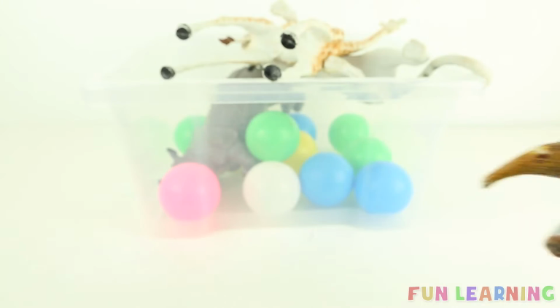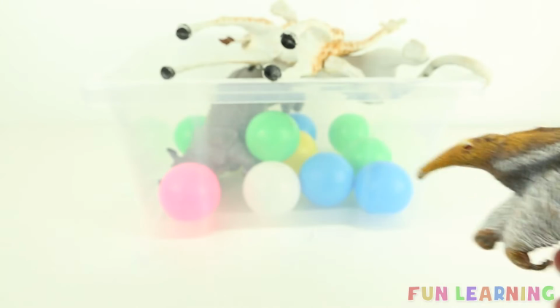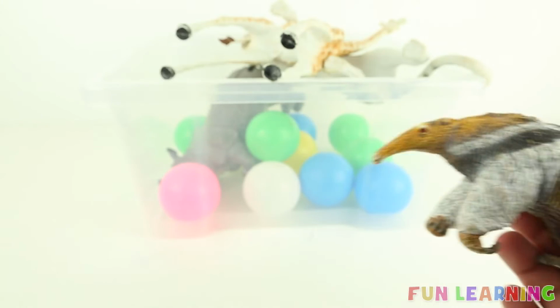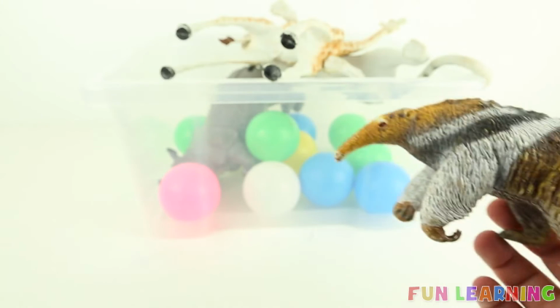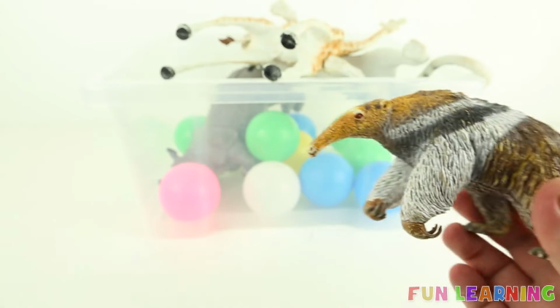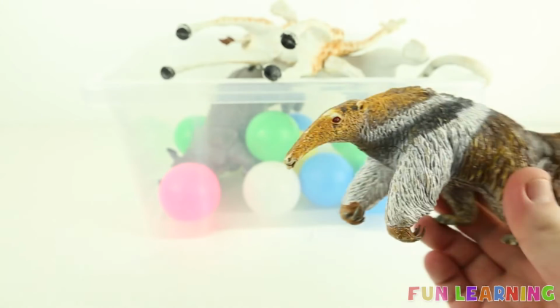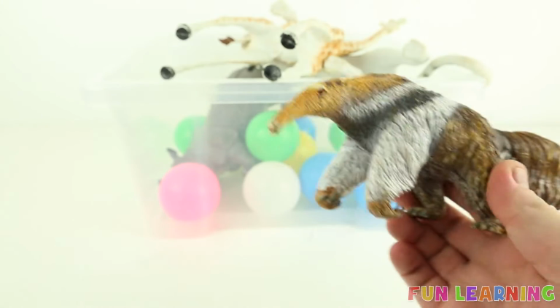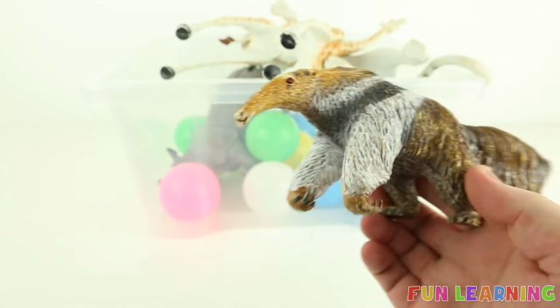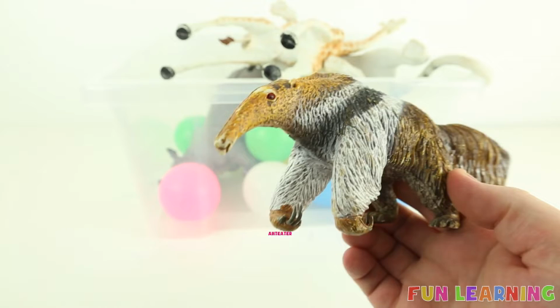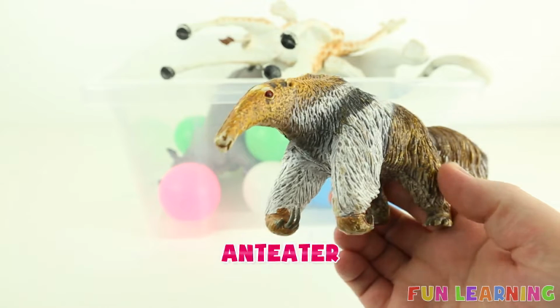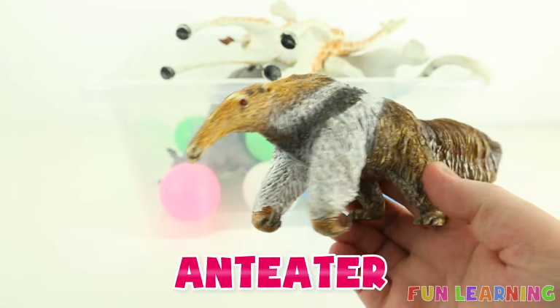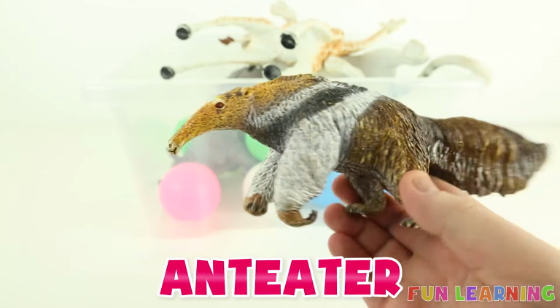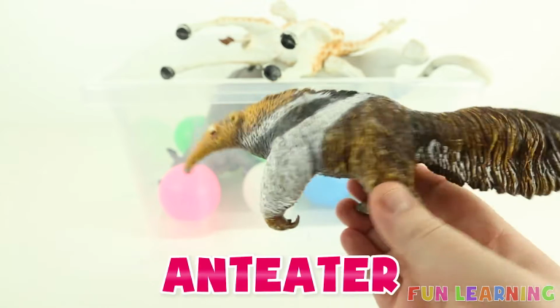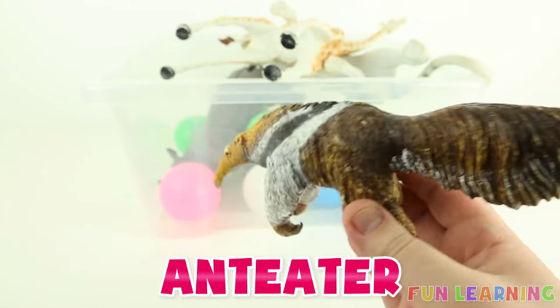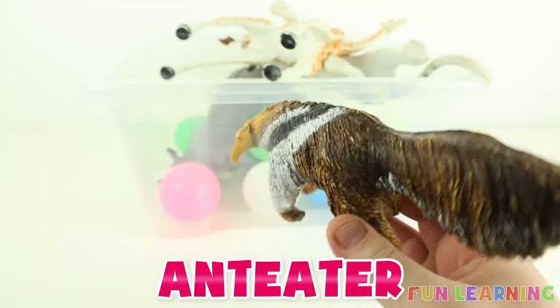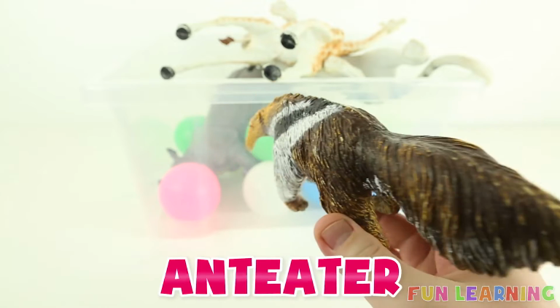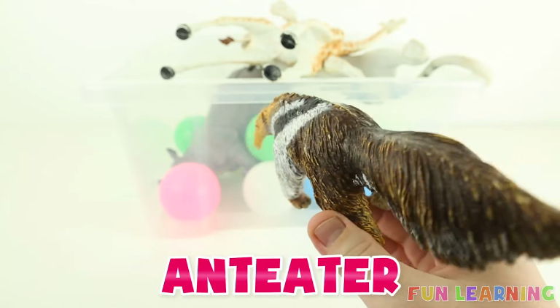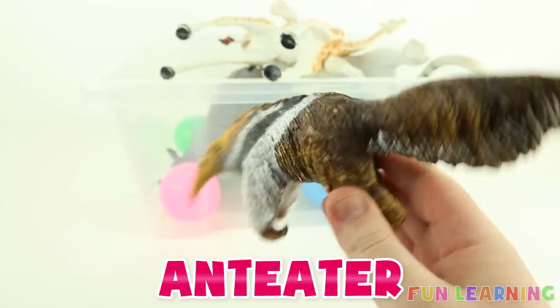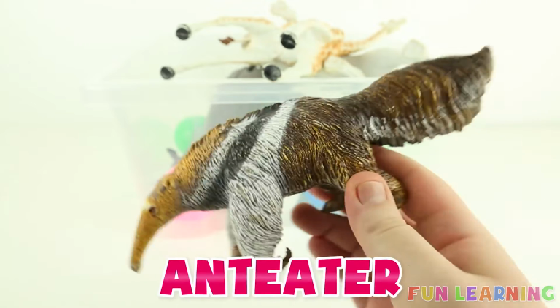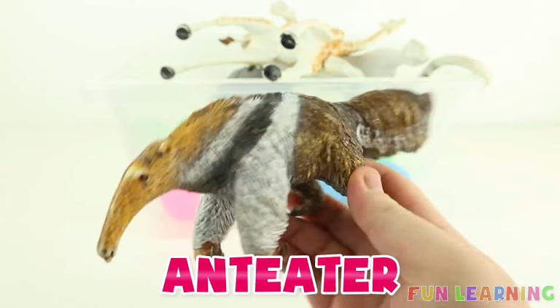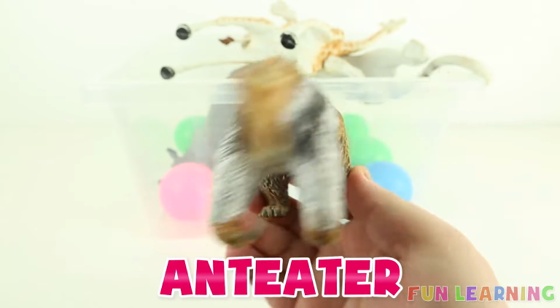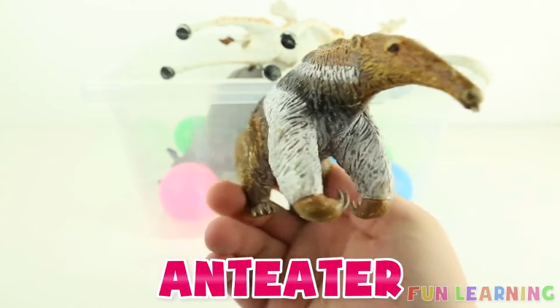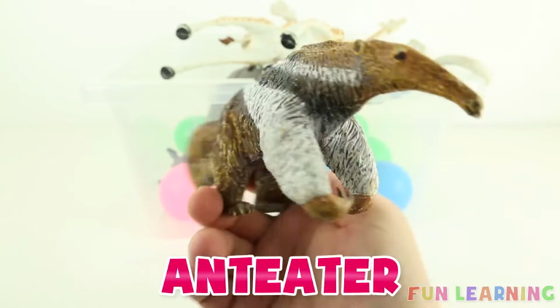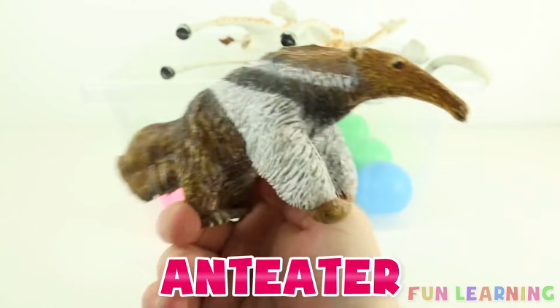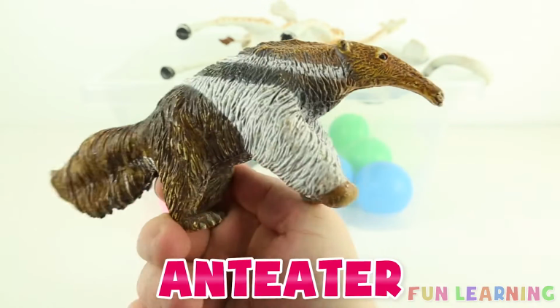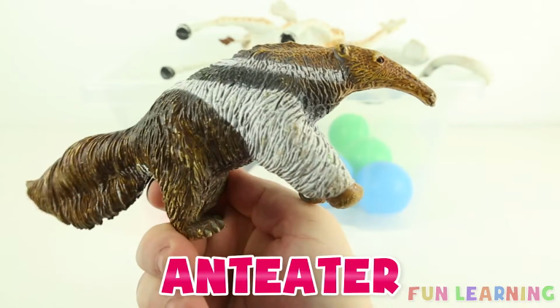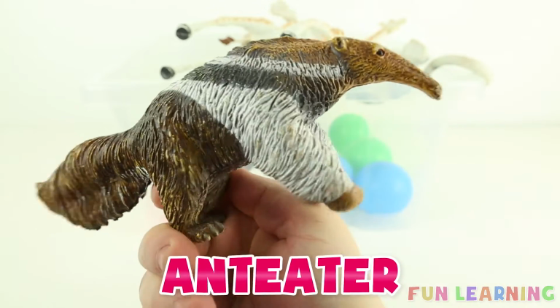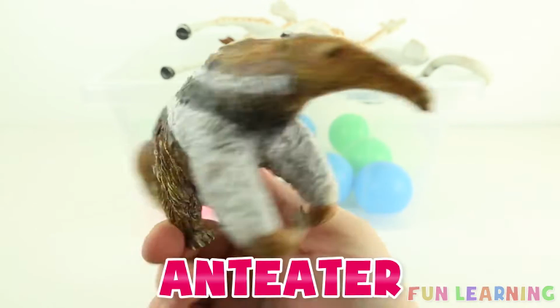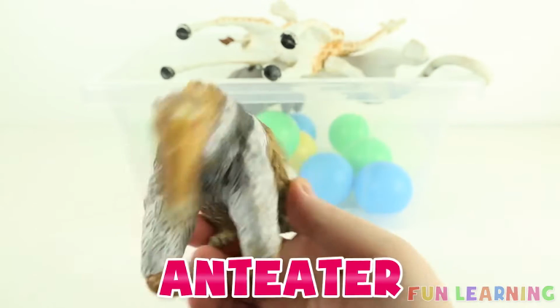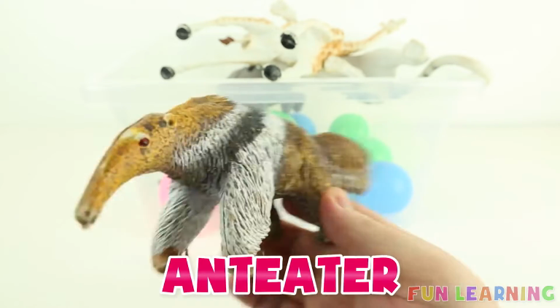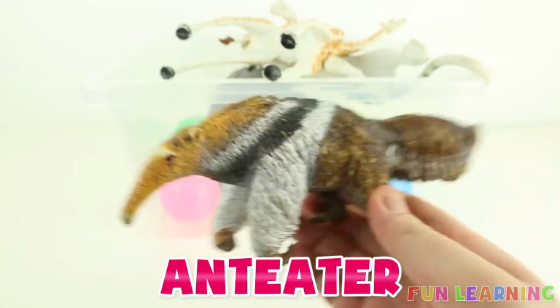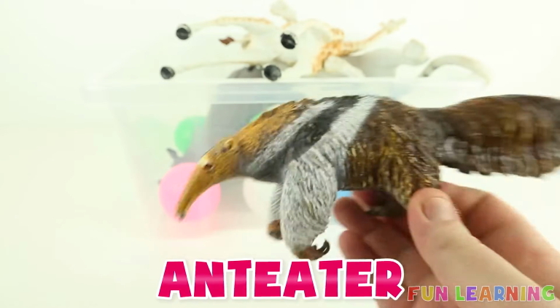A is for anteater. Say it with me: anteater.